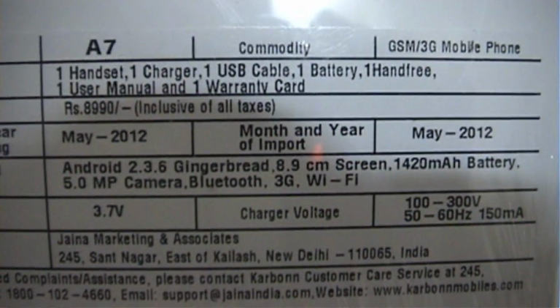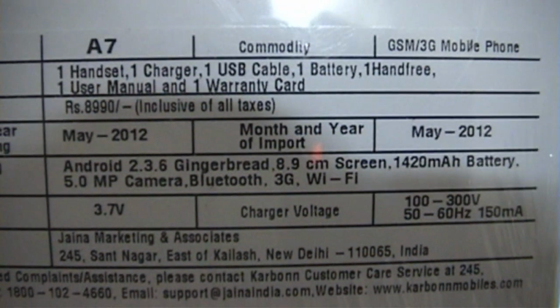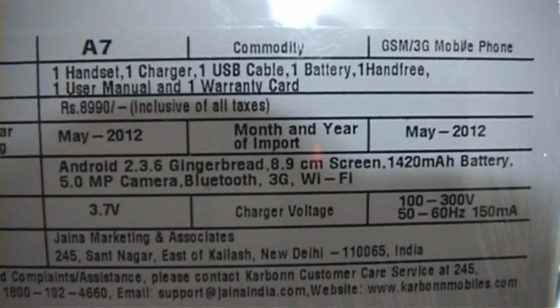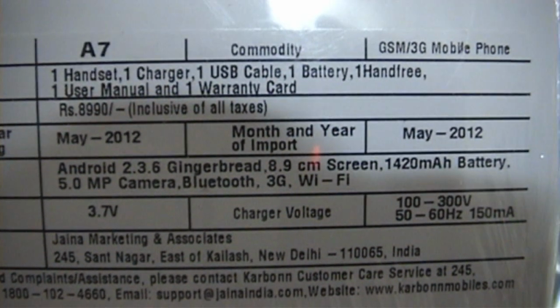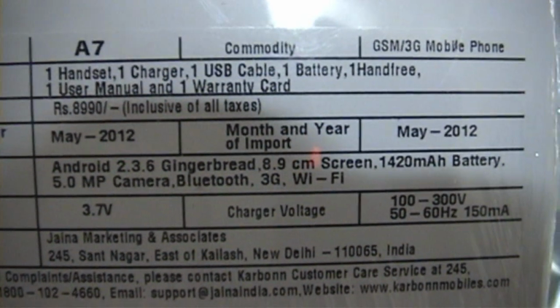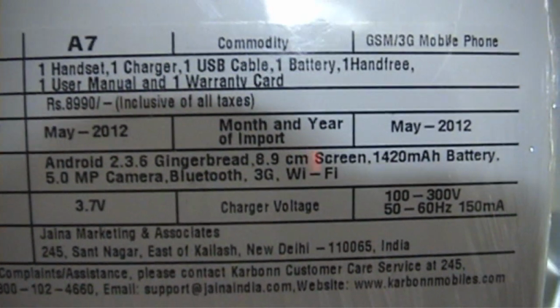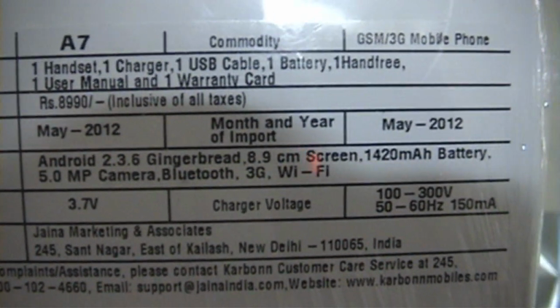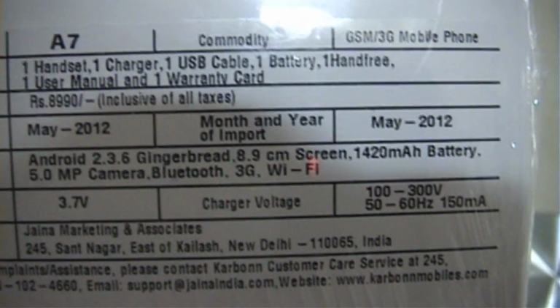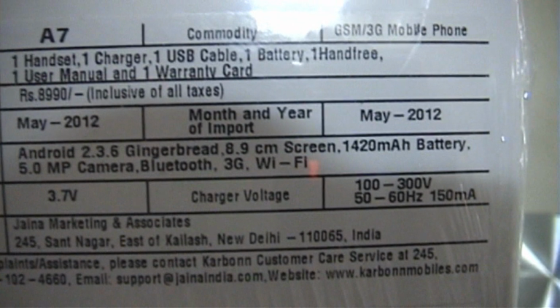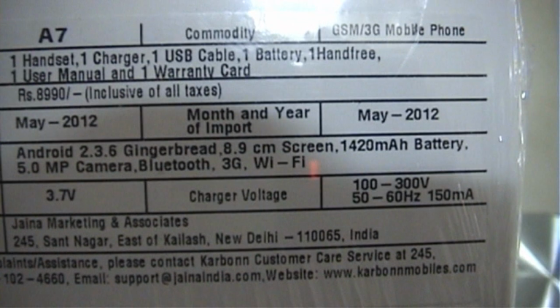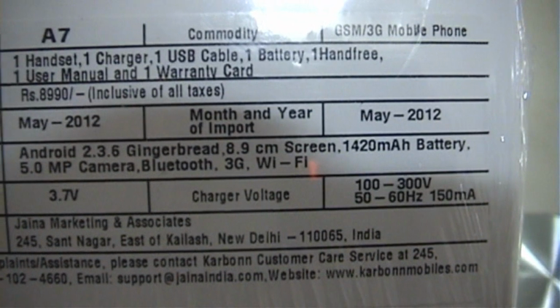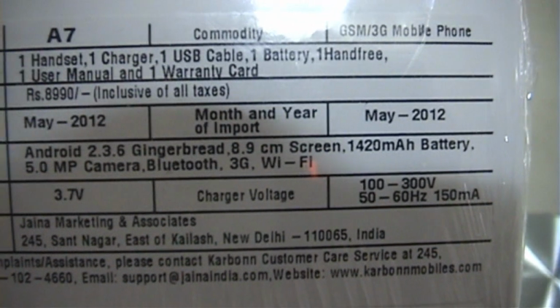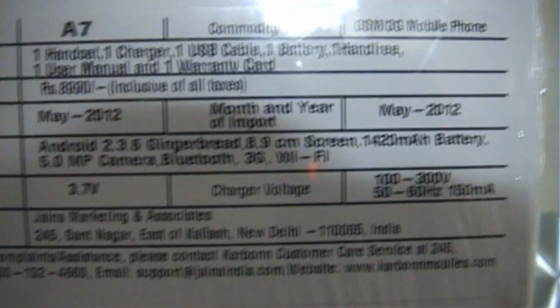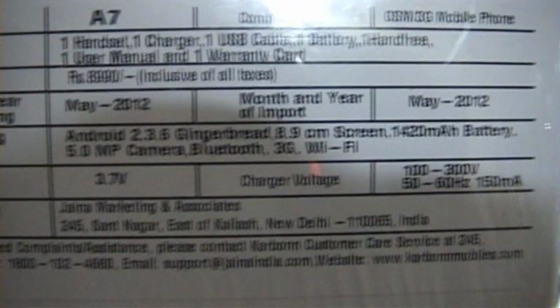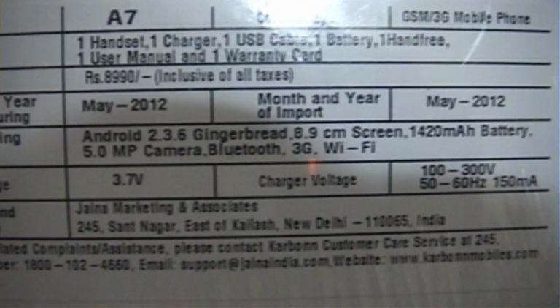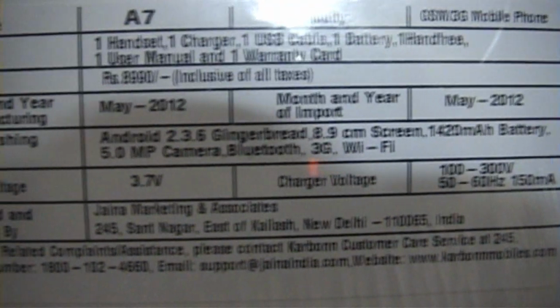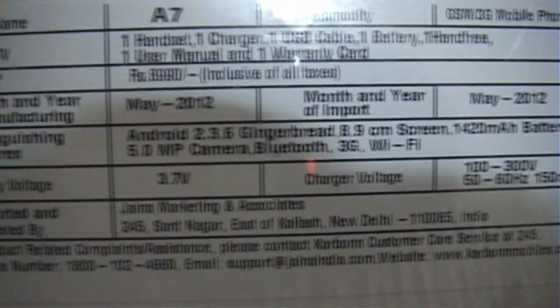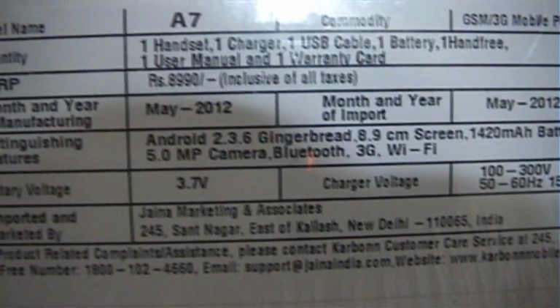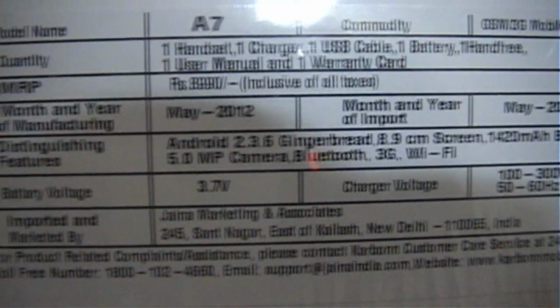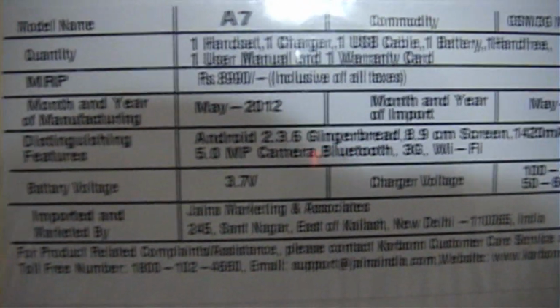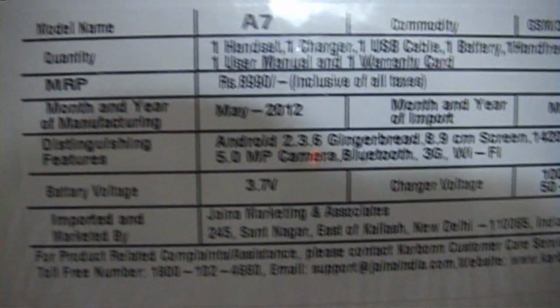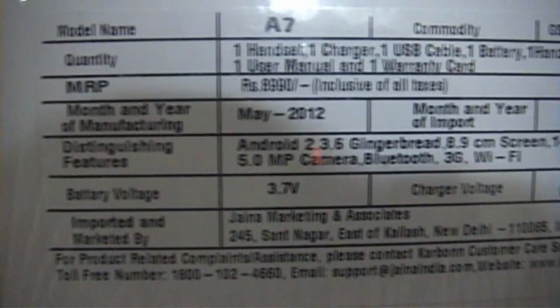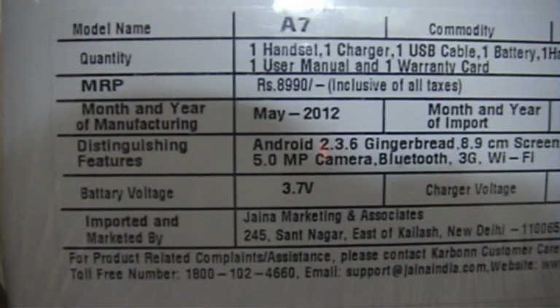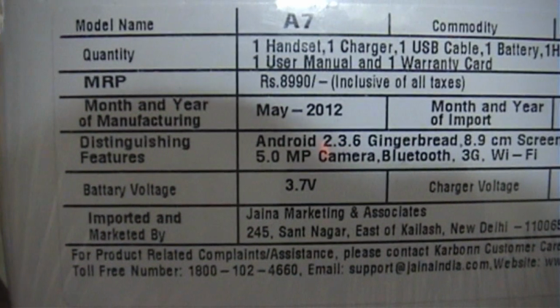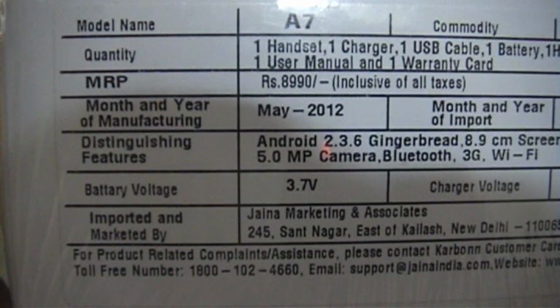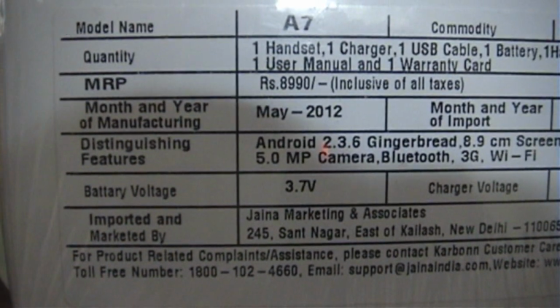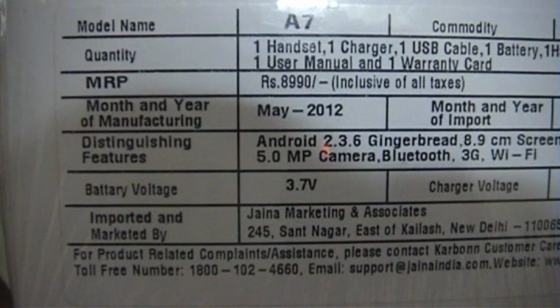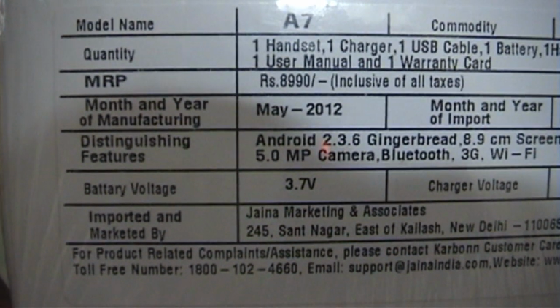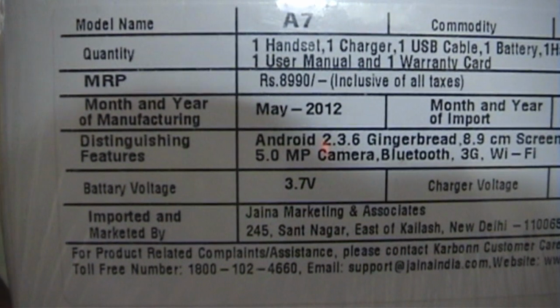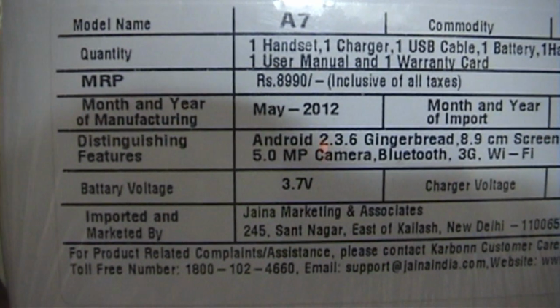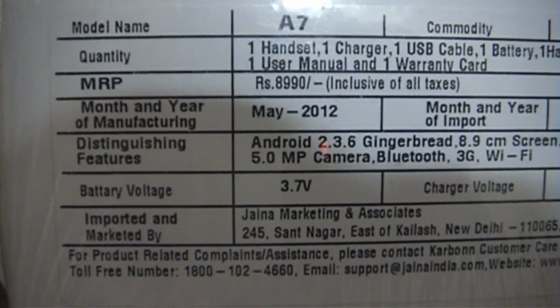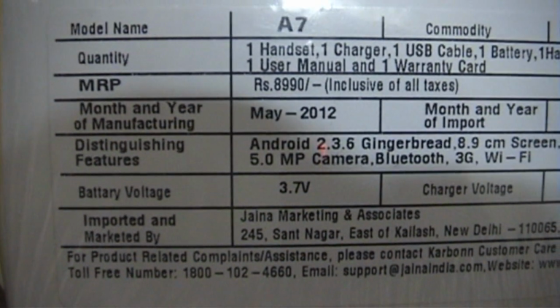The MRP is 8,190 and I got it for around 7,500.